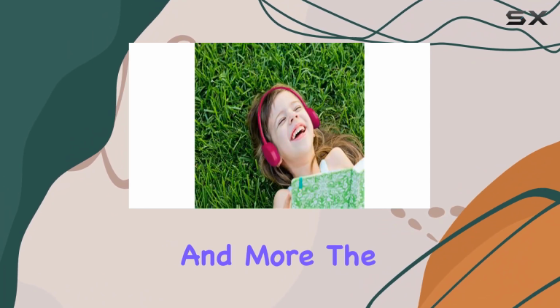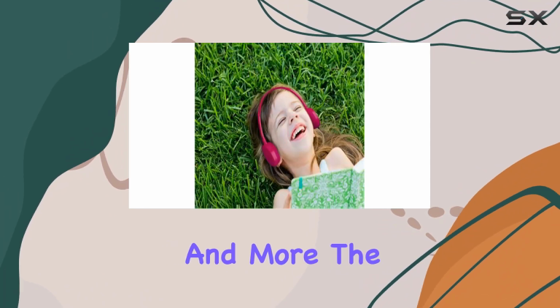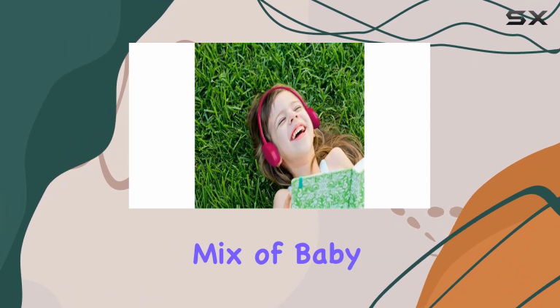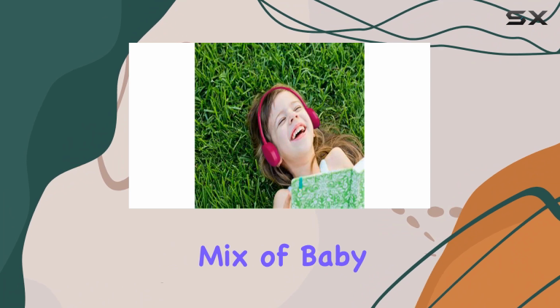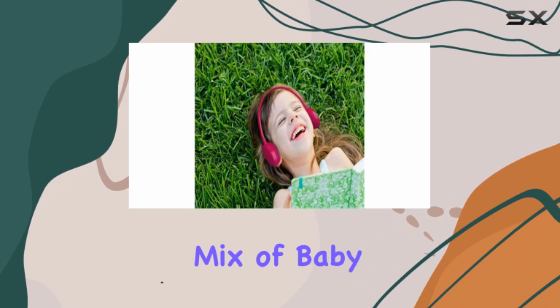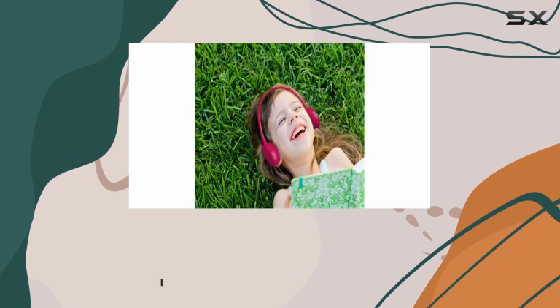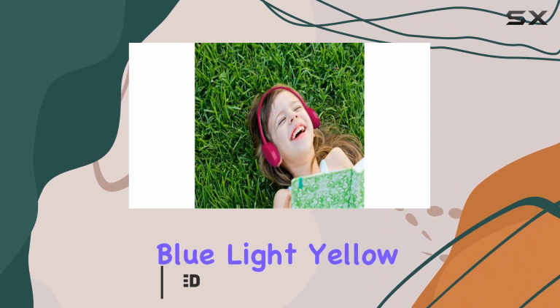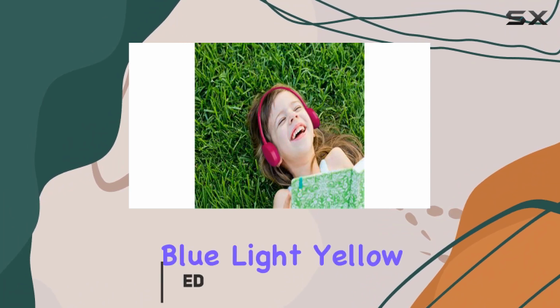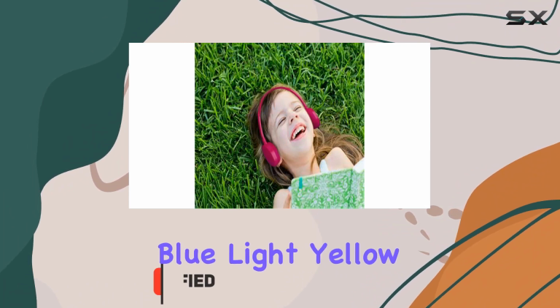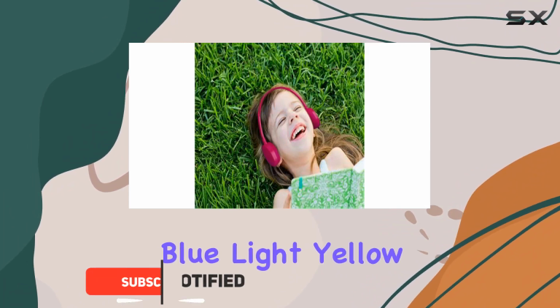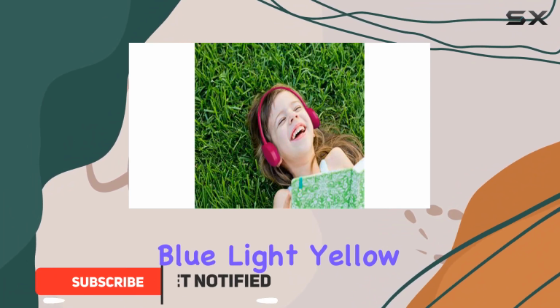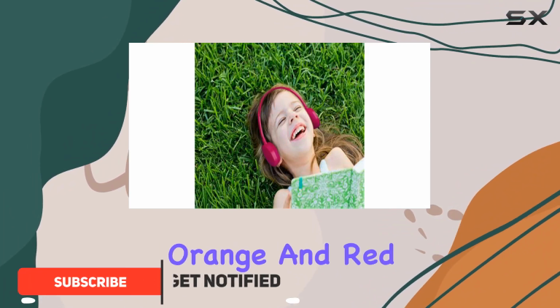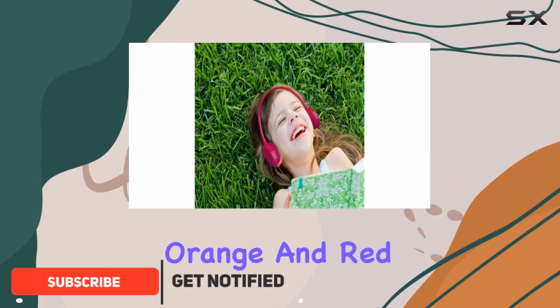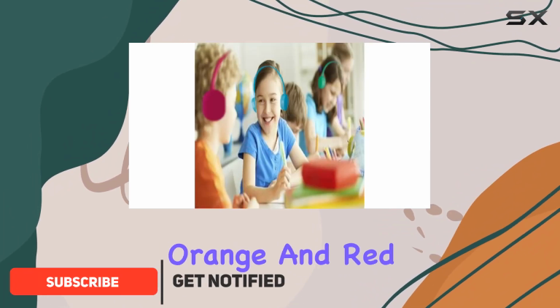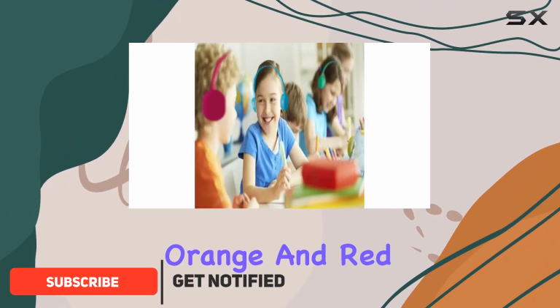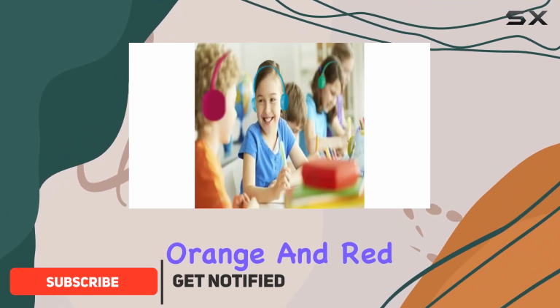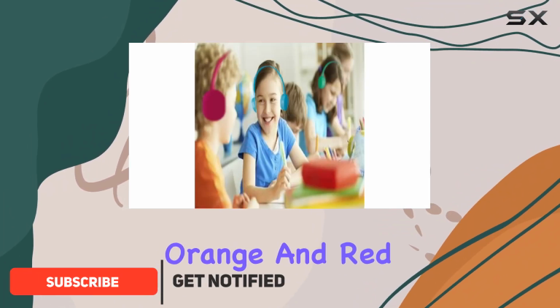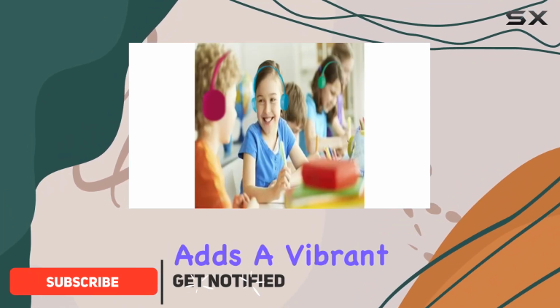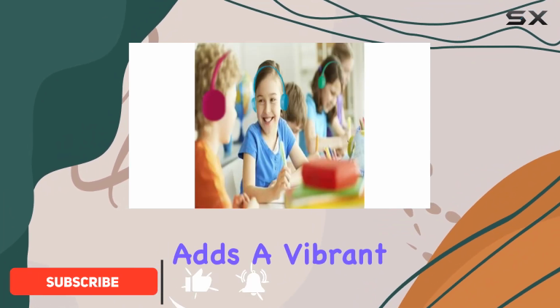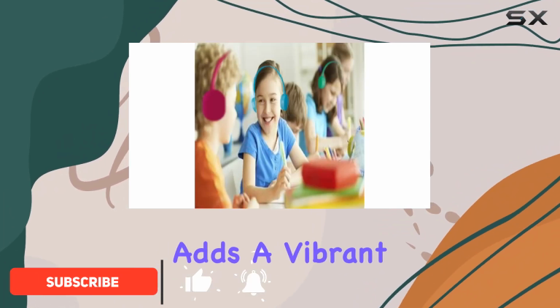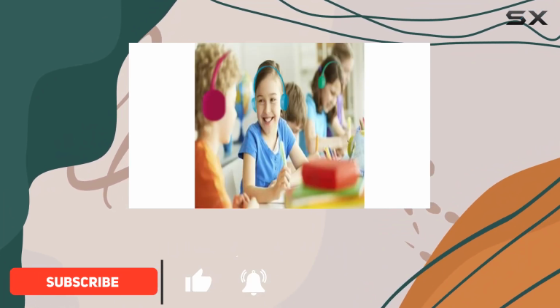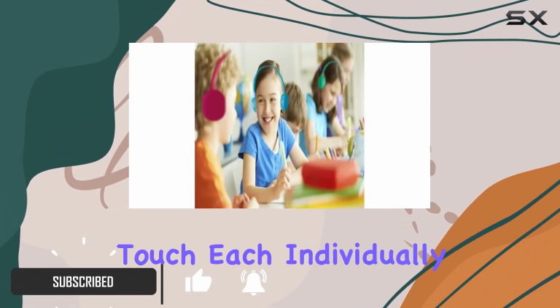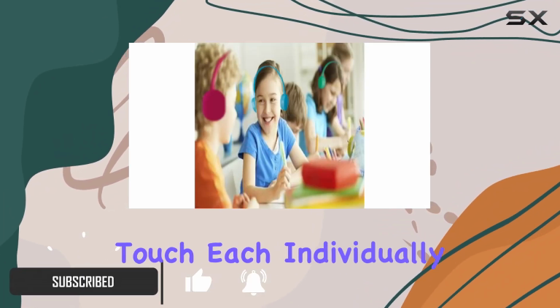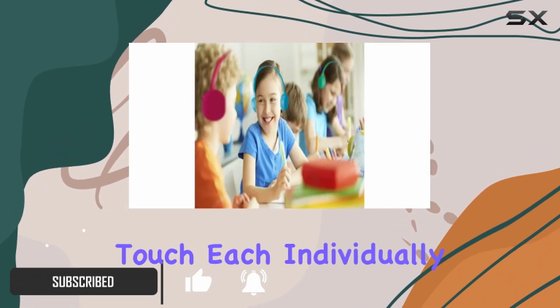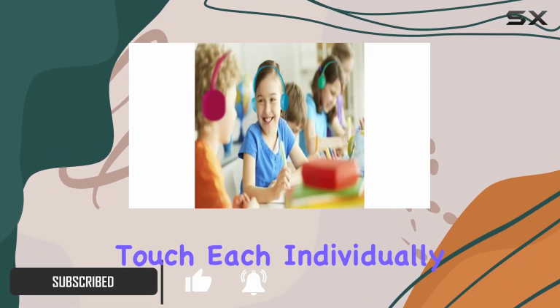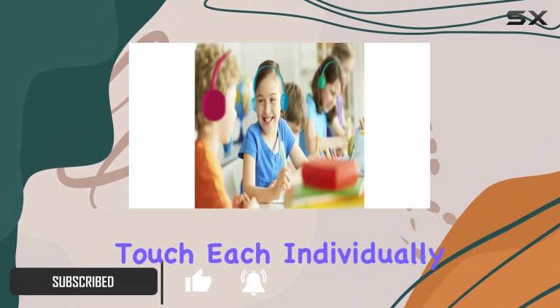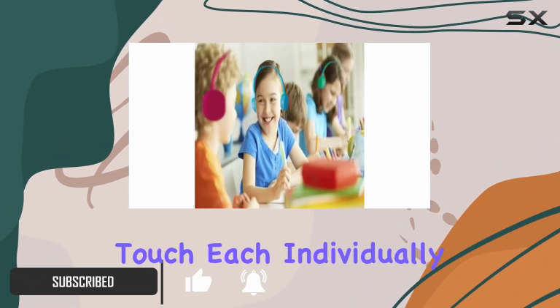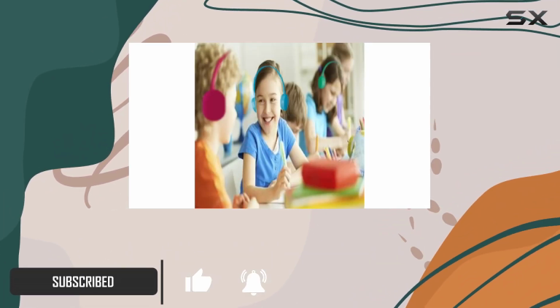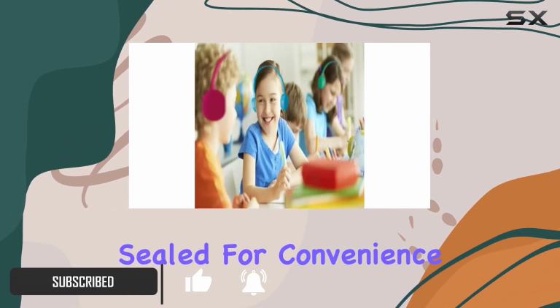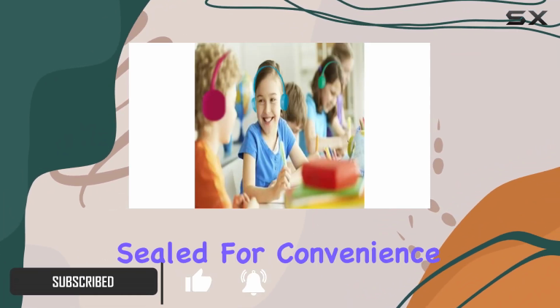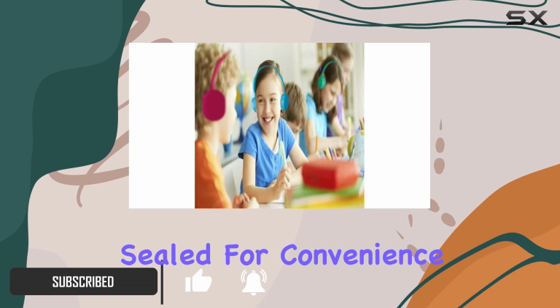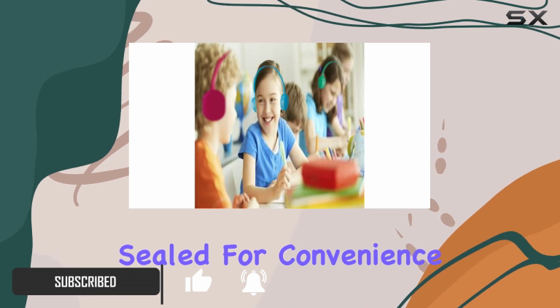The mix of baby blue, light yellow, orange, and red adds a vibrant touch, with each pair individually sealed for convenience.